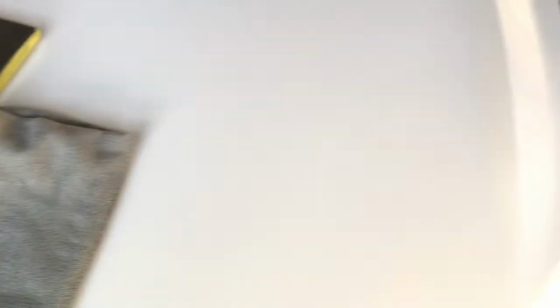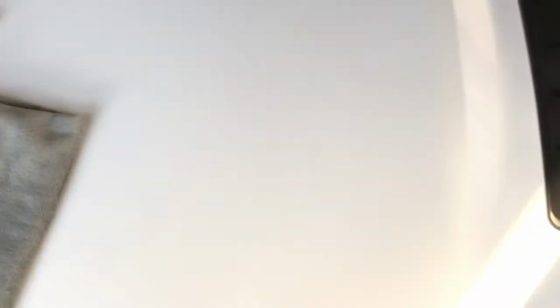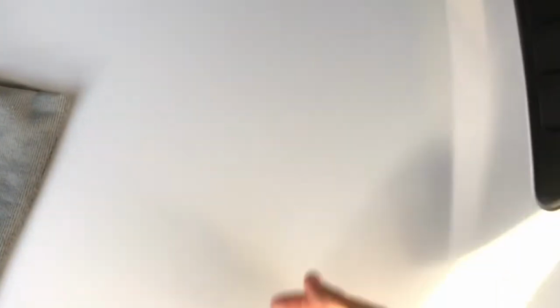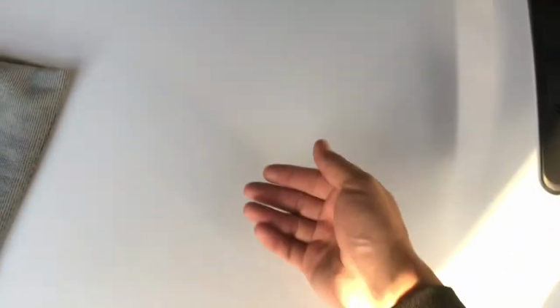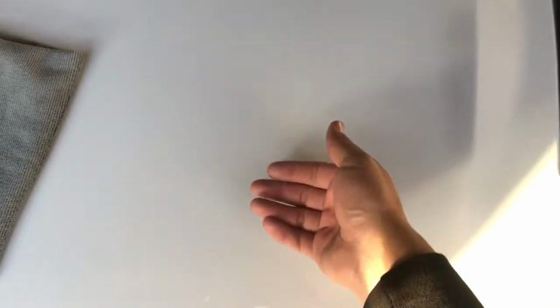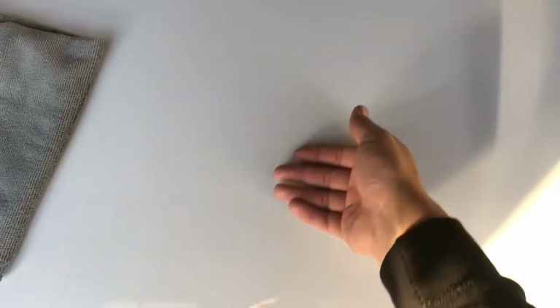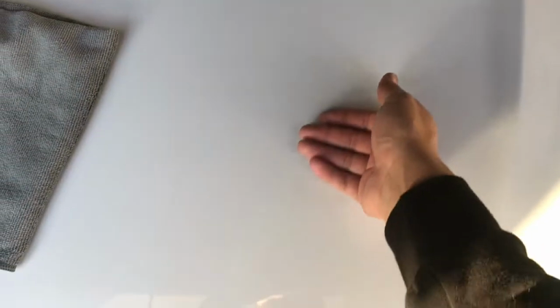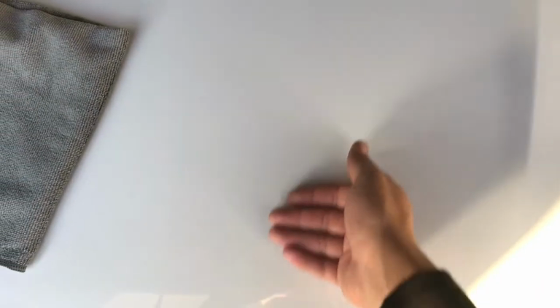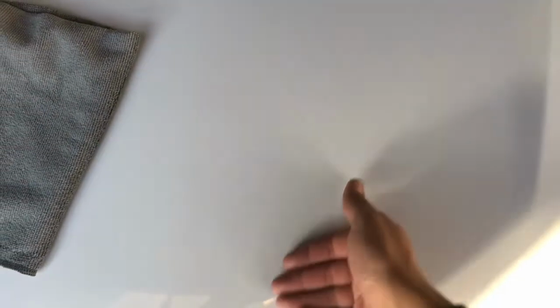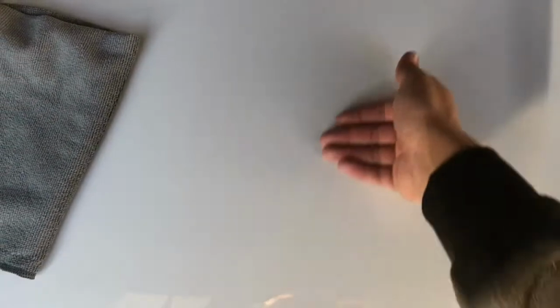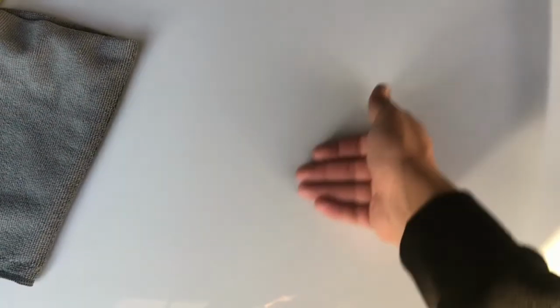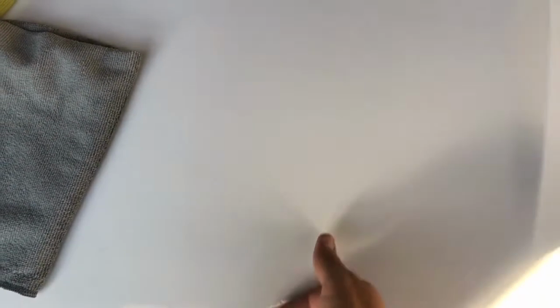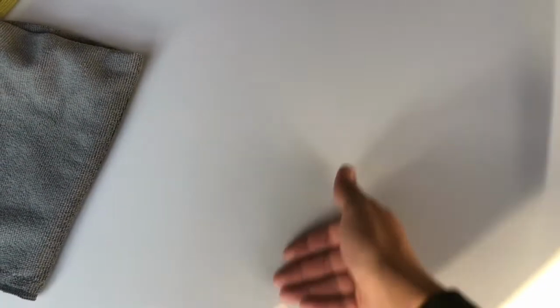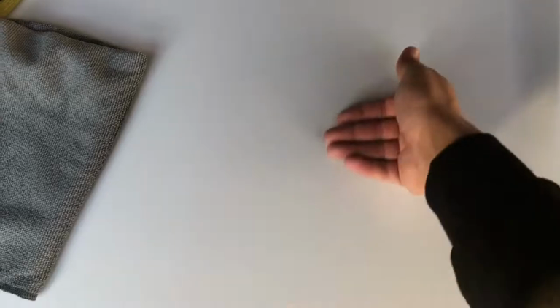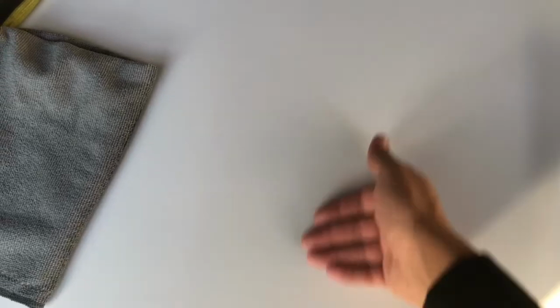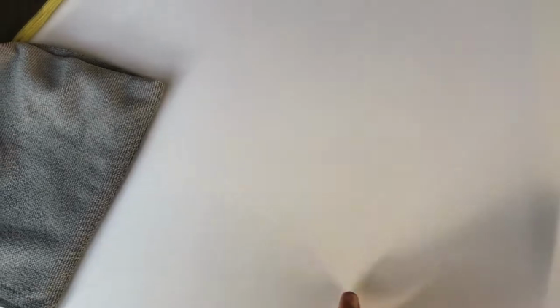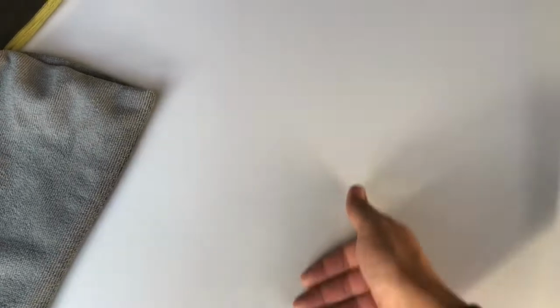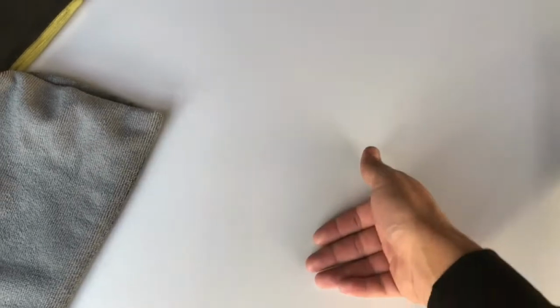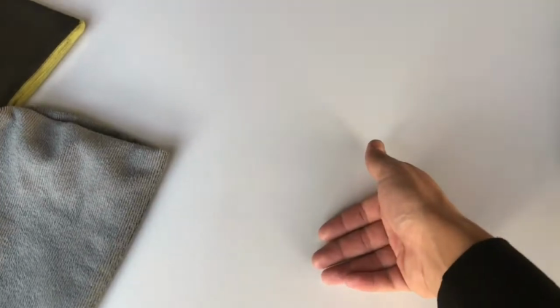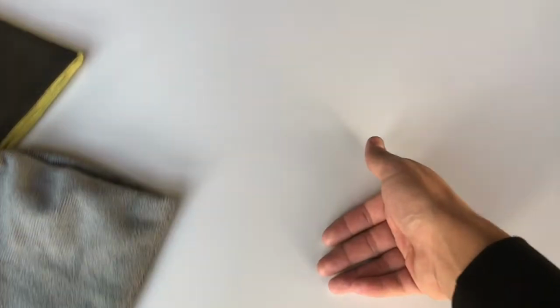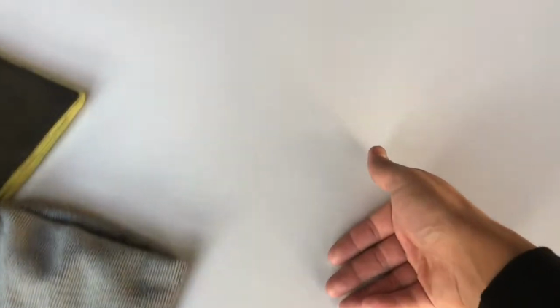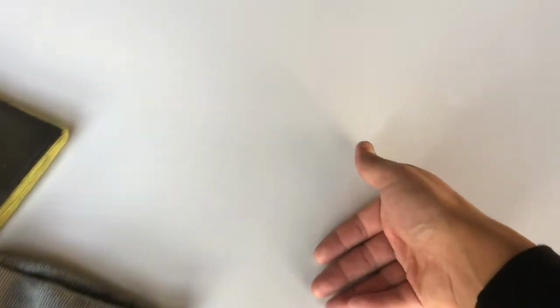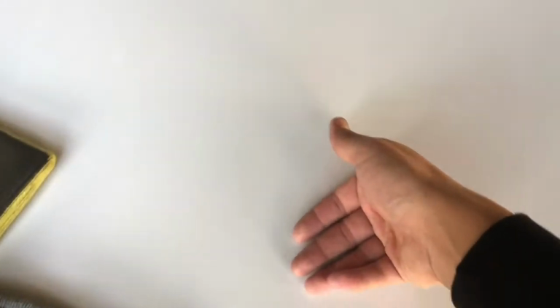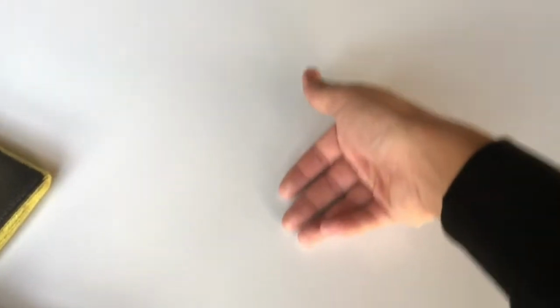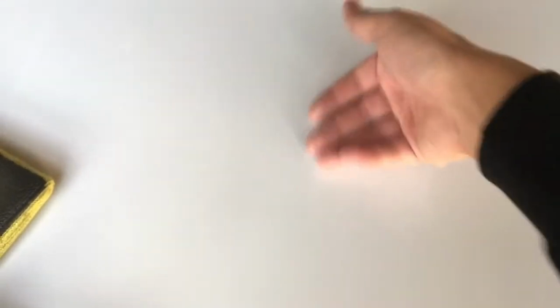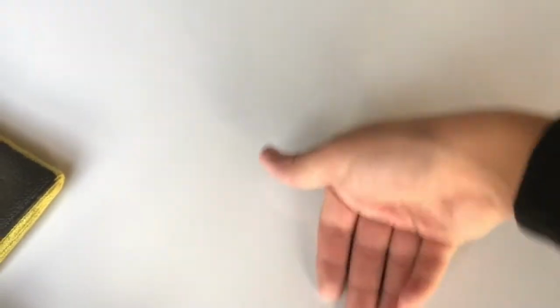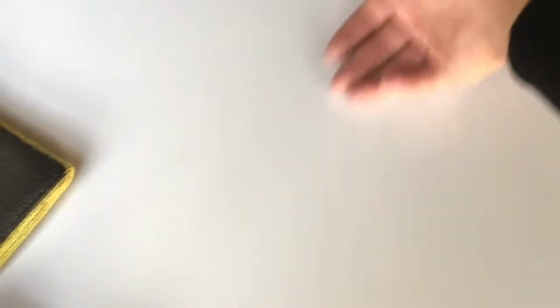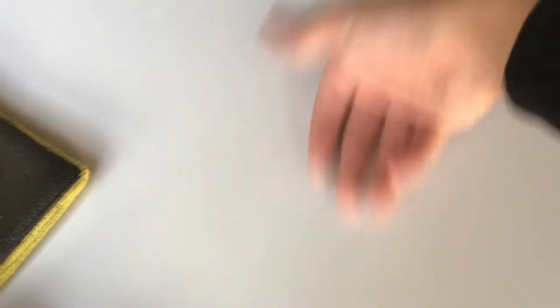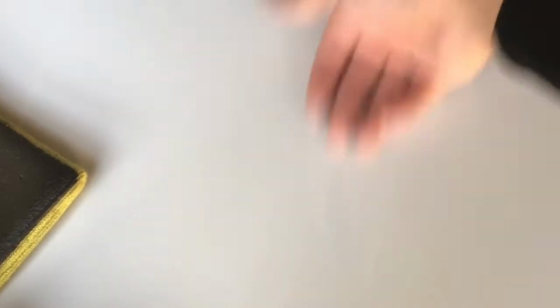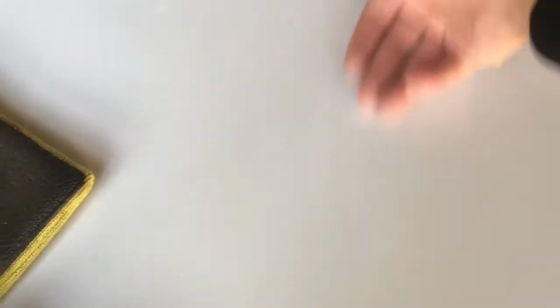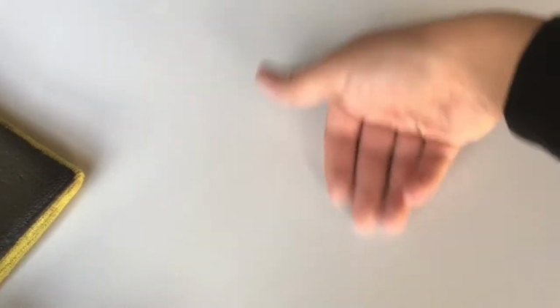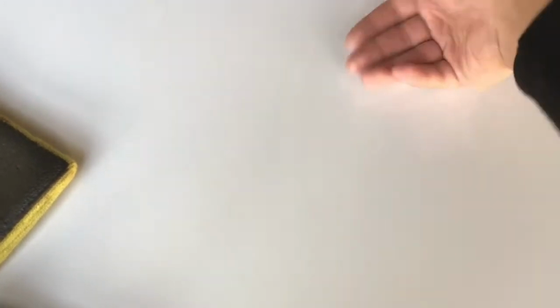Just use a microfiber towel to take it all off. And now you can't hear a thing. And come up here — there it is again.